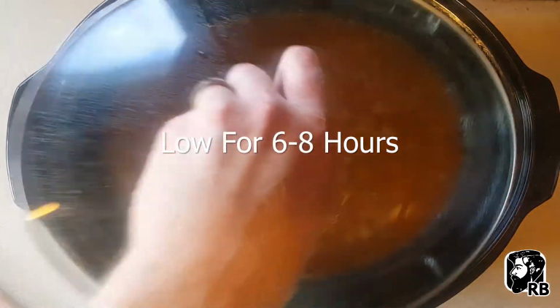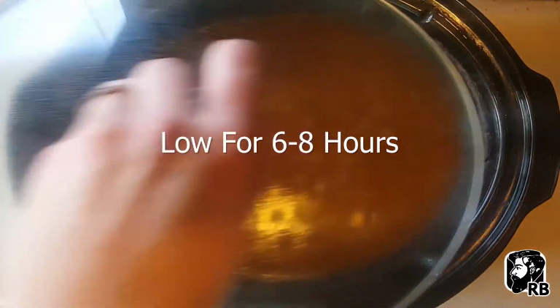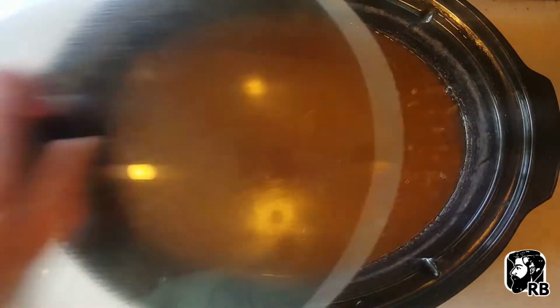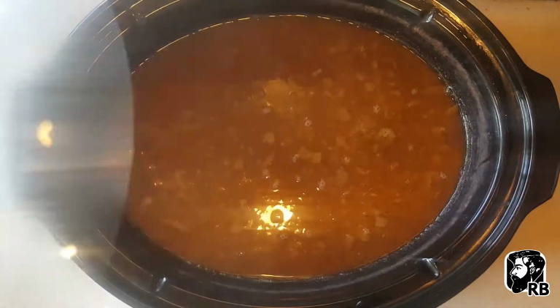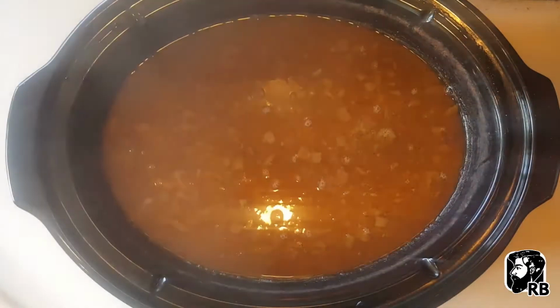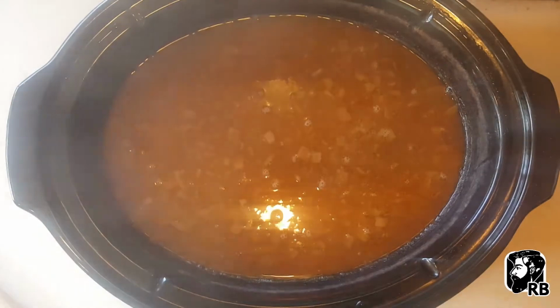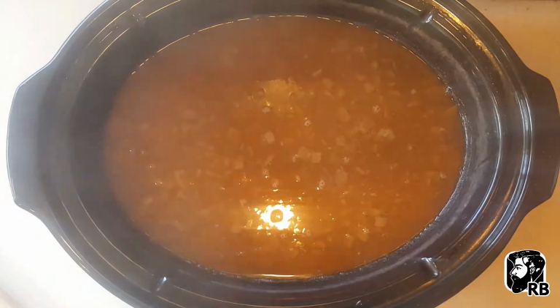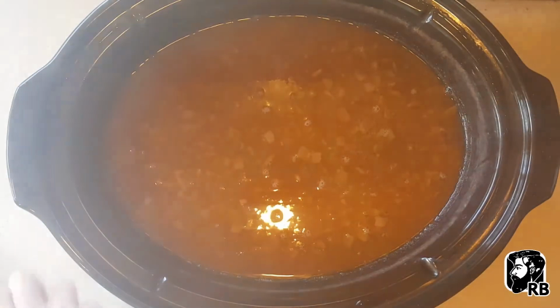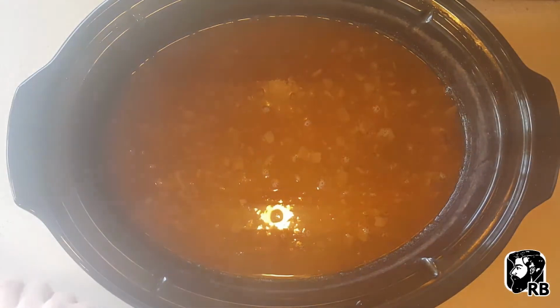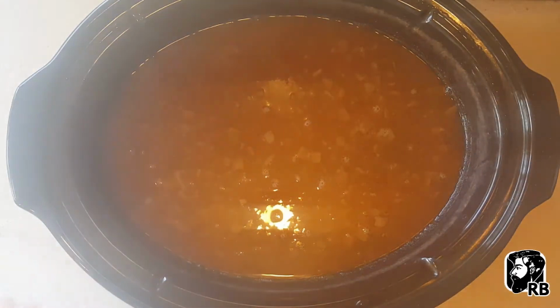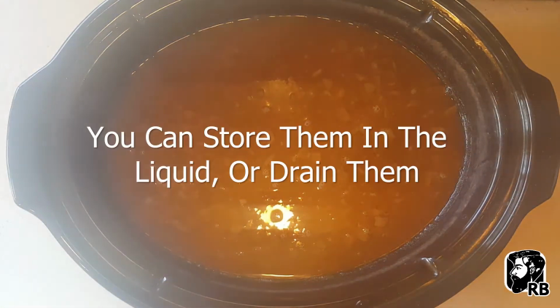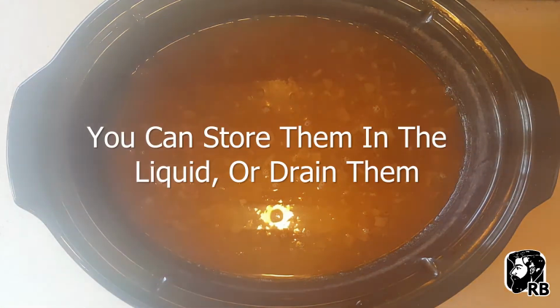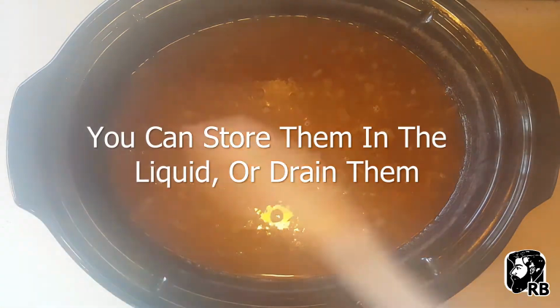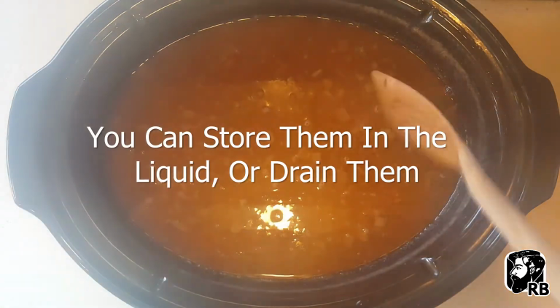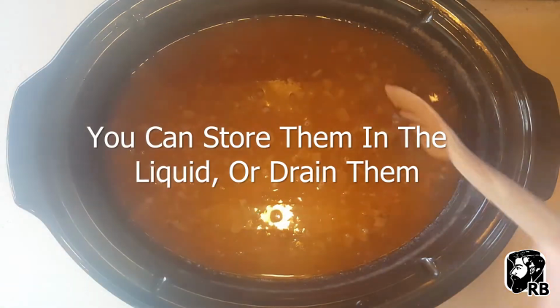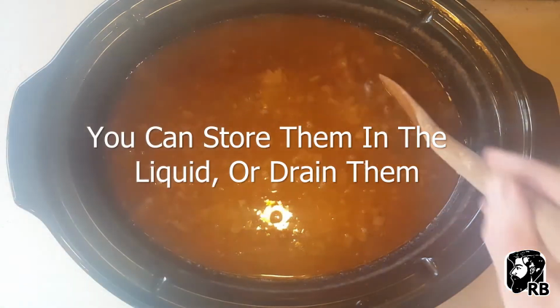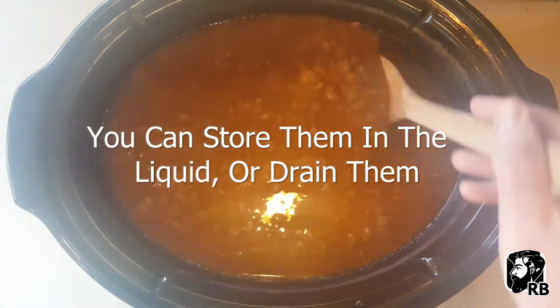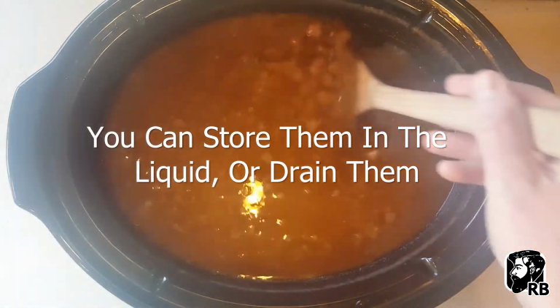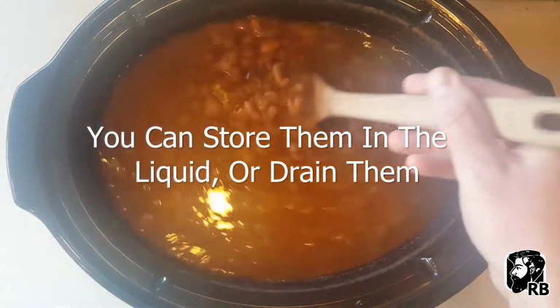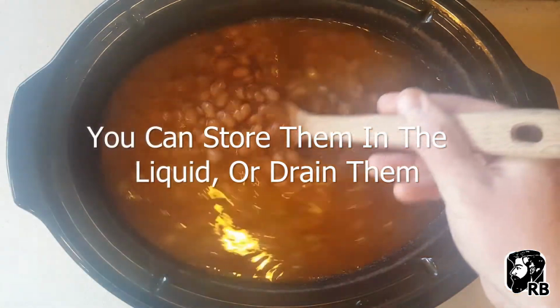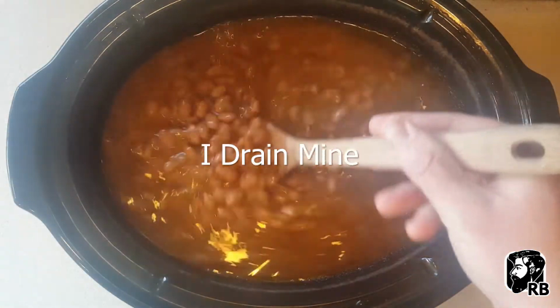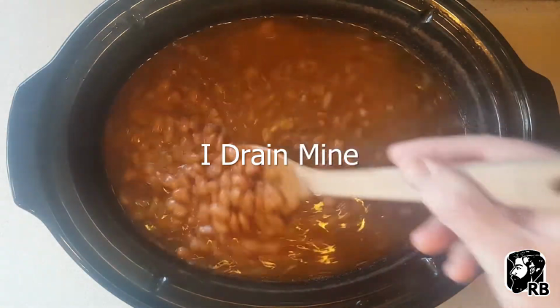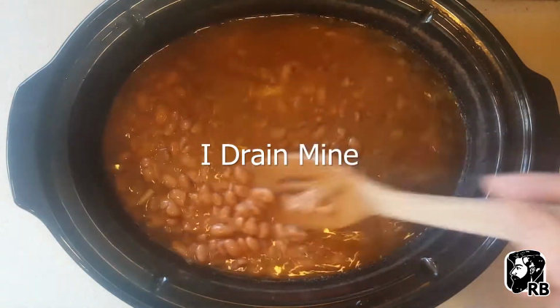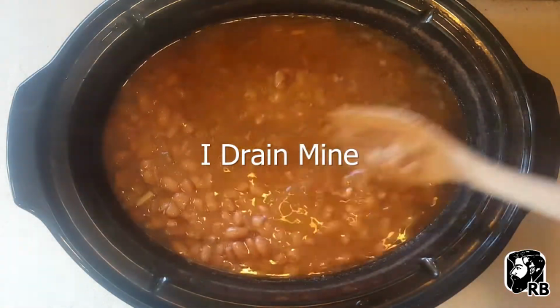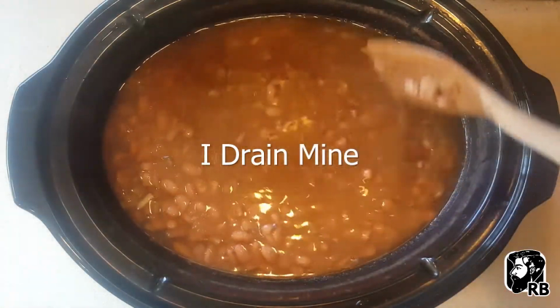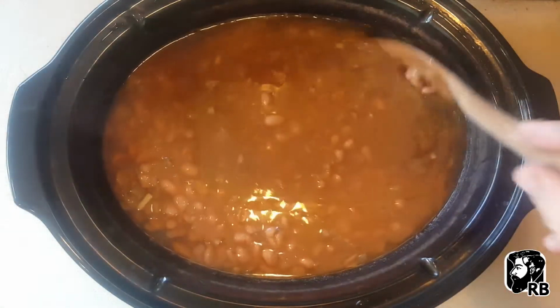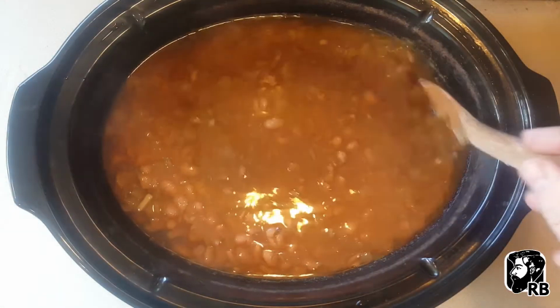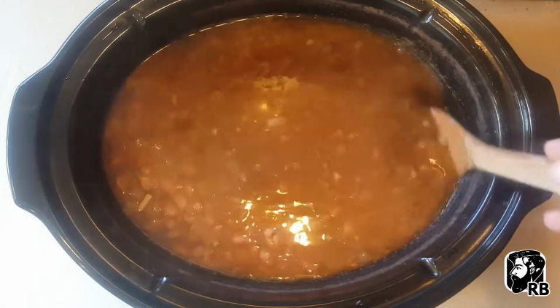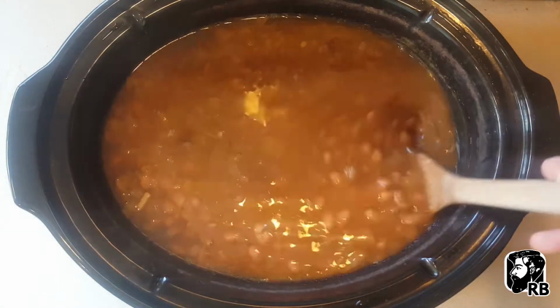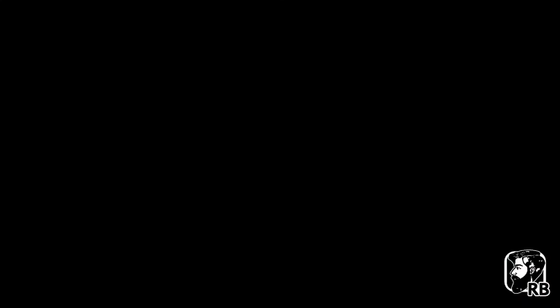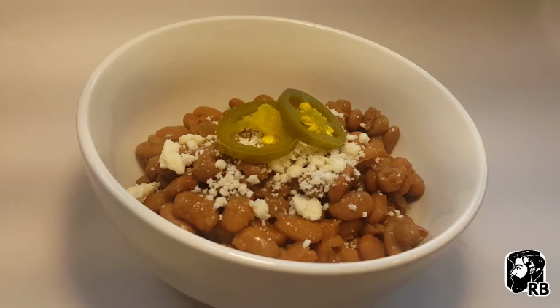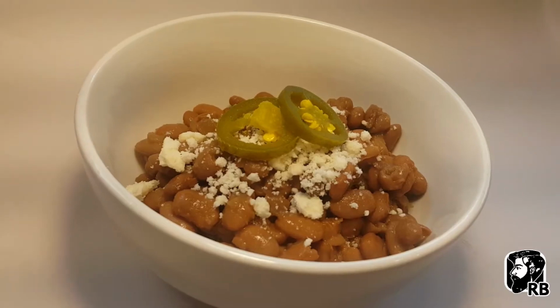Cook on low for six to eight hours, and there you have it — pinto beans. Enjoy!